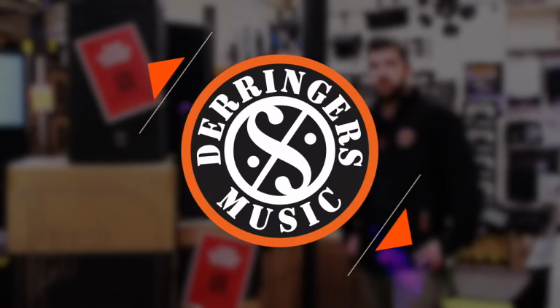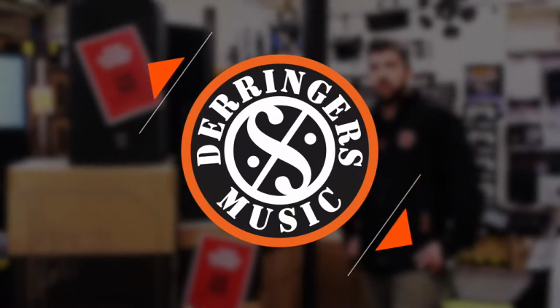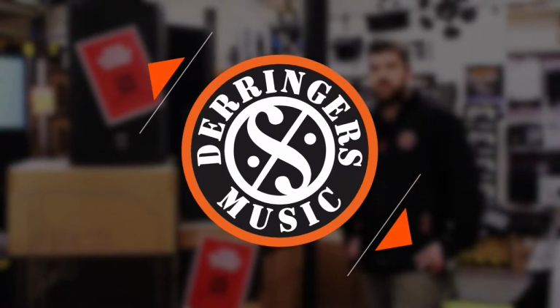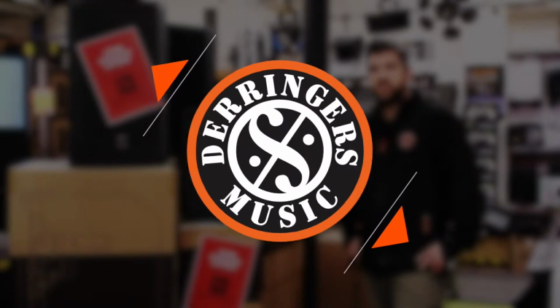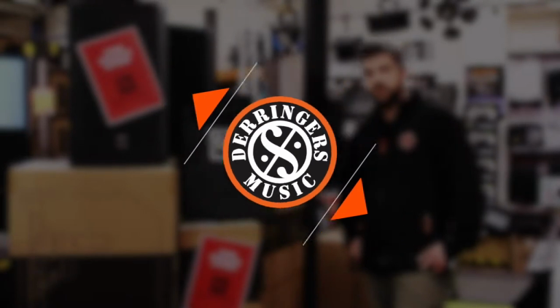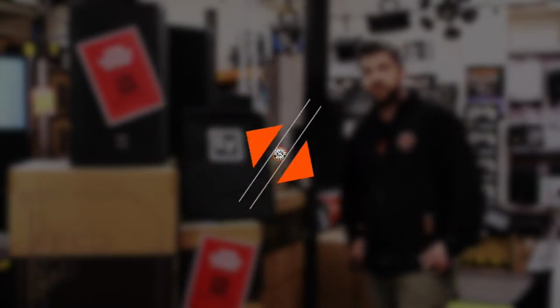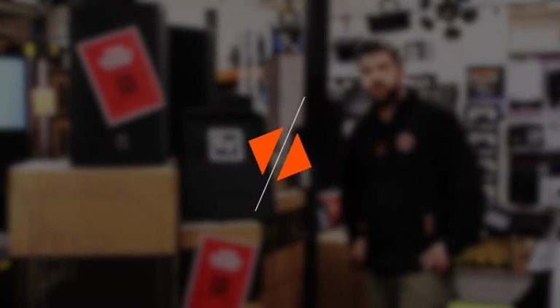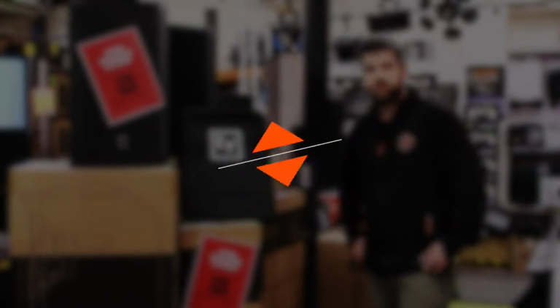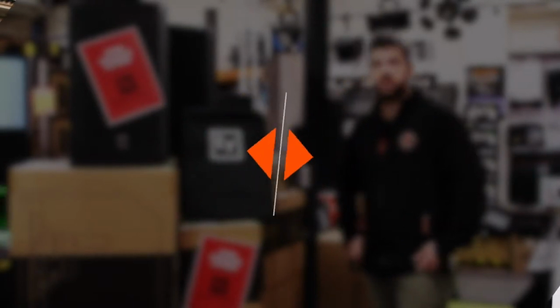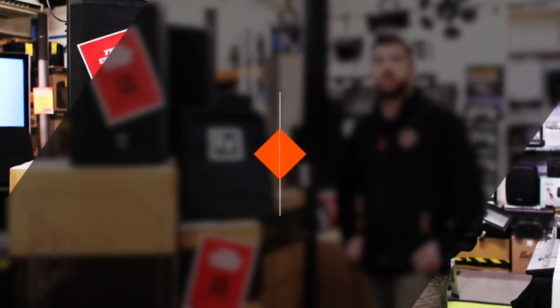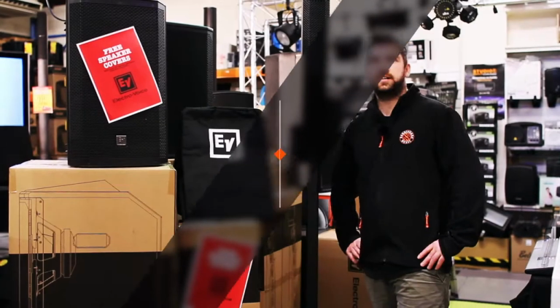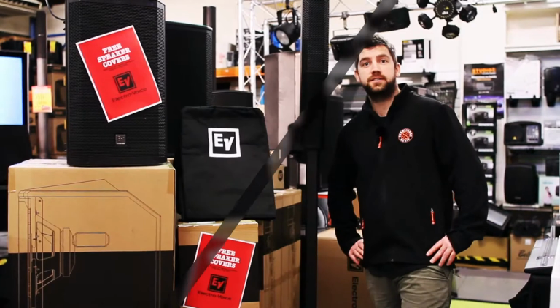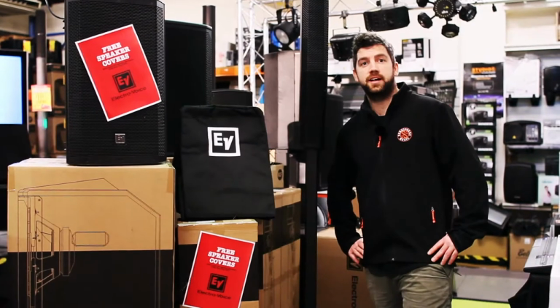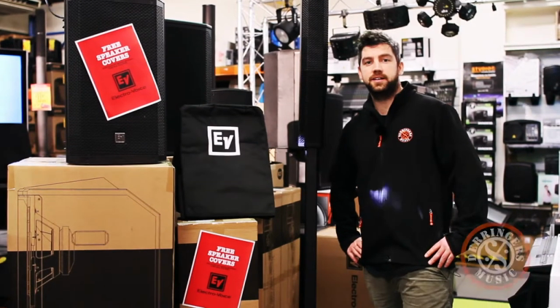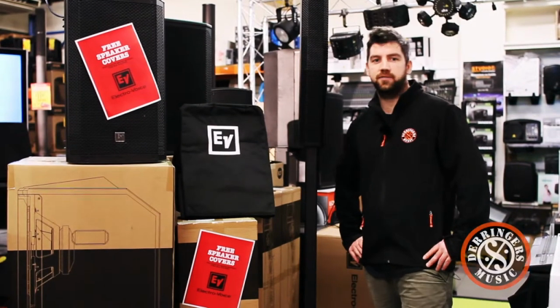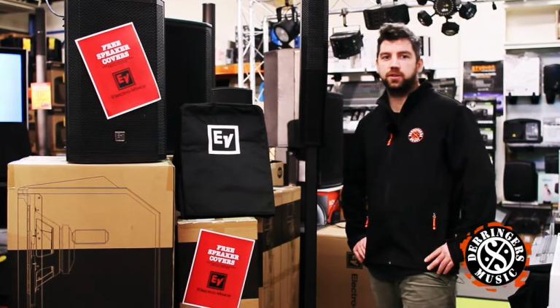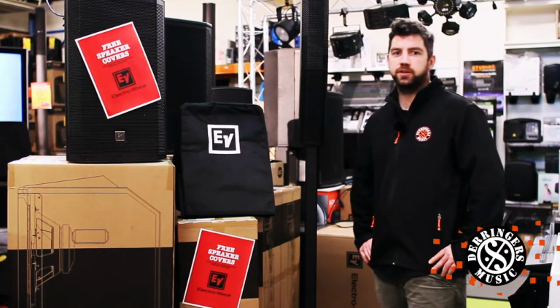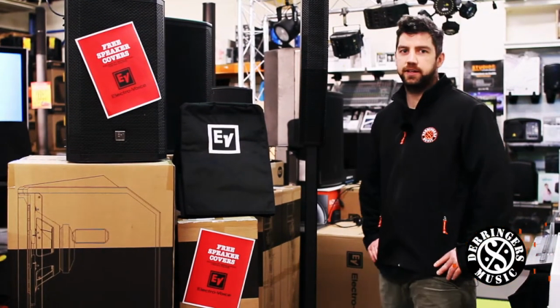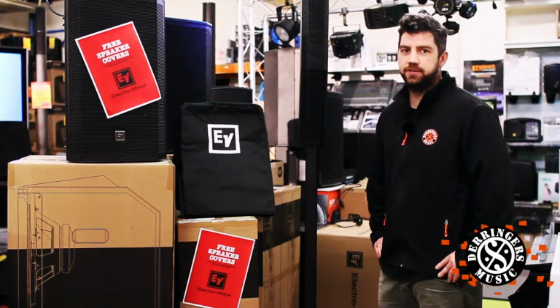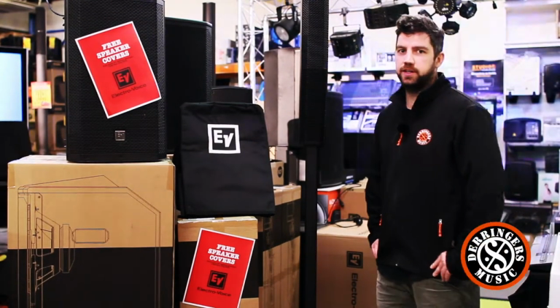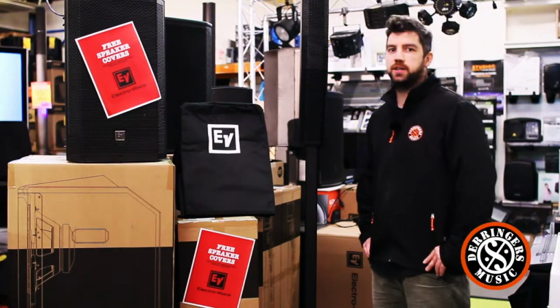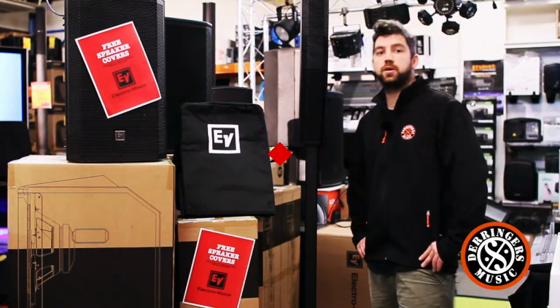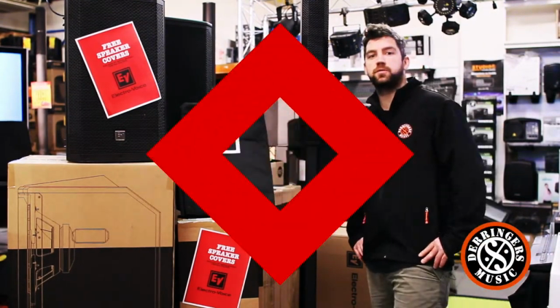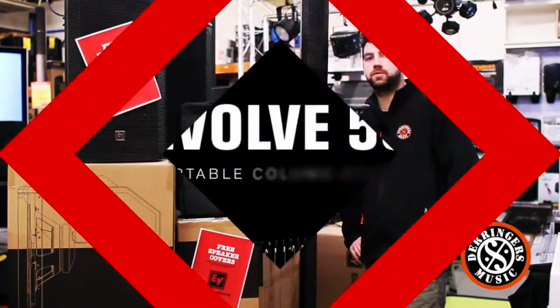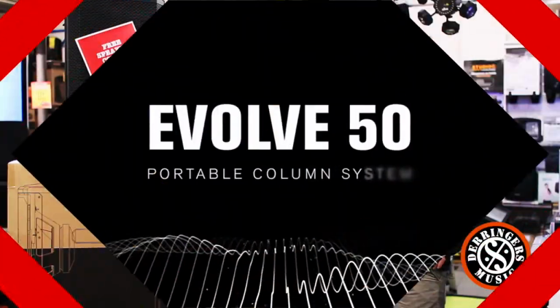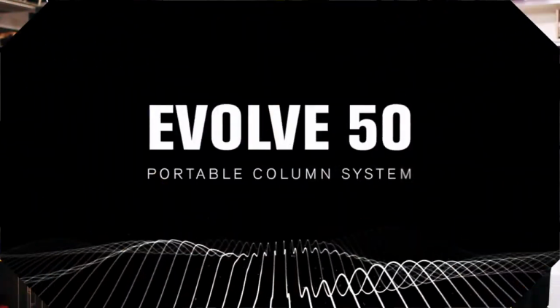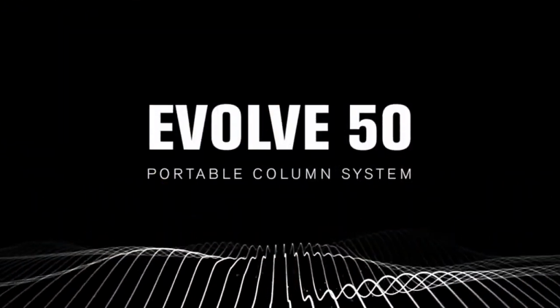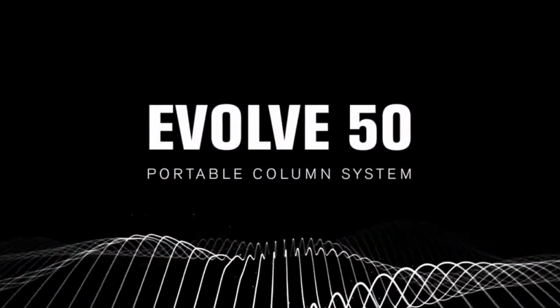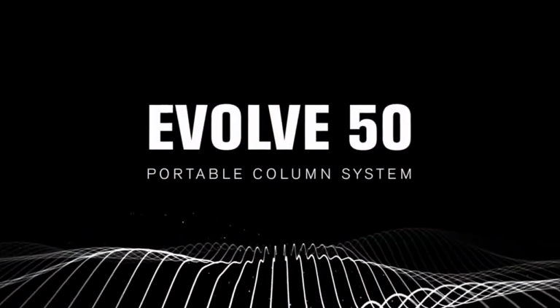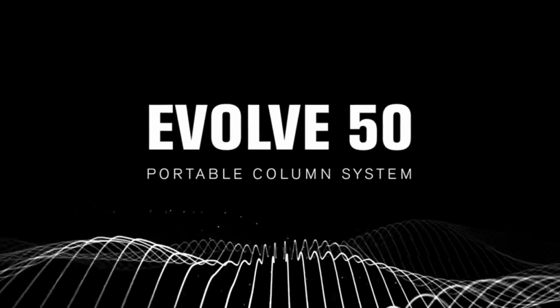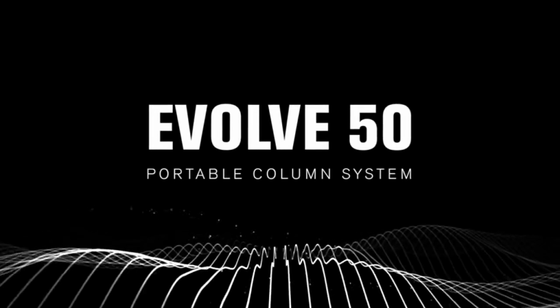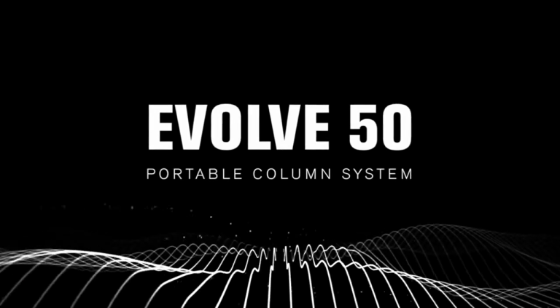Hi, Jake at Derringer's Music here. Today, having a look at the EV Evolve 50 Portable Column Speaker.